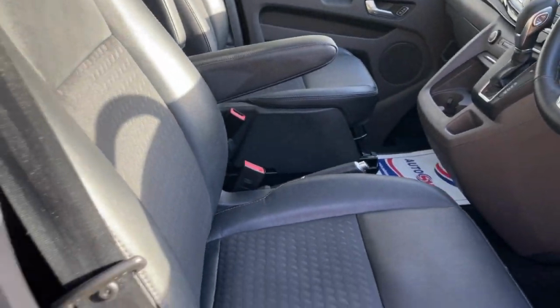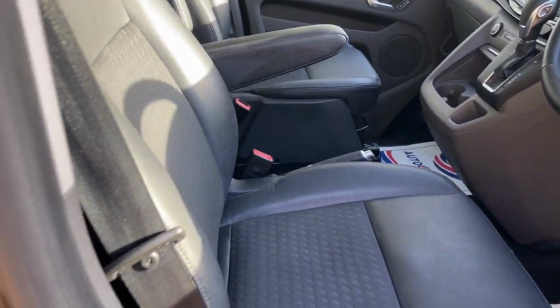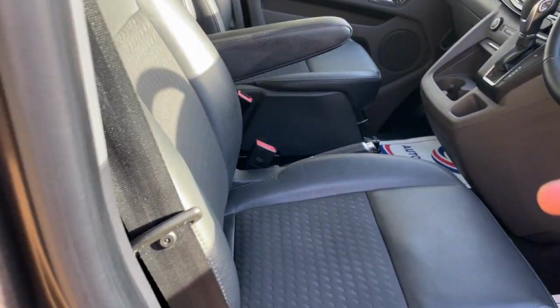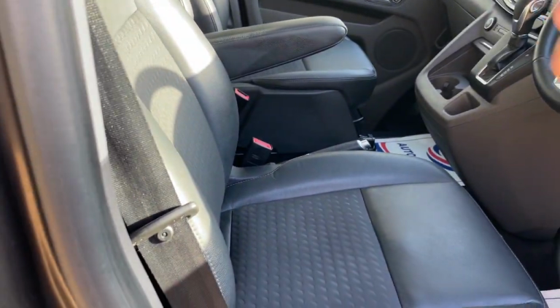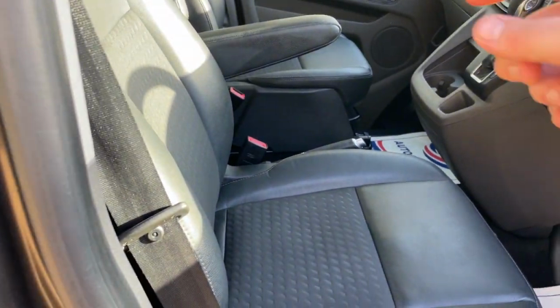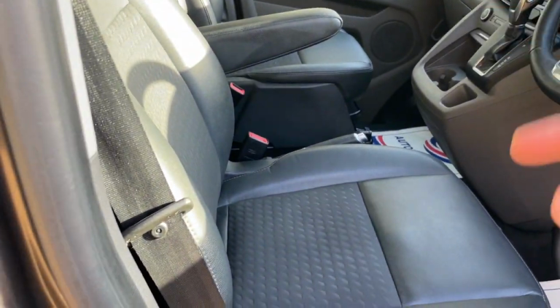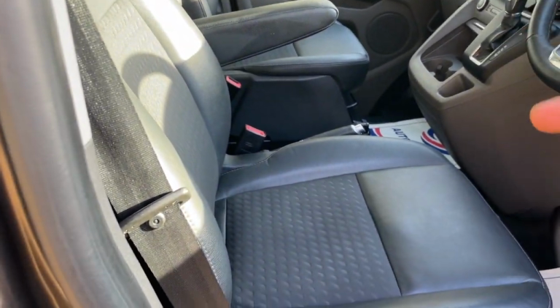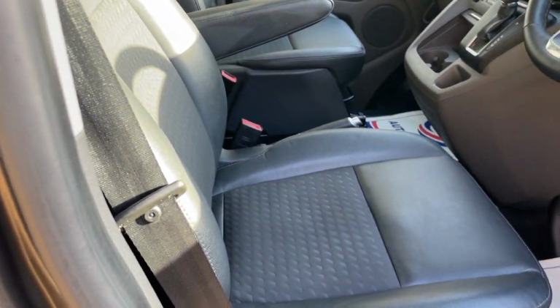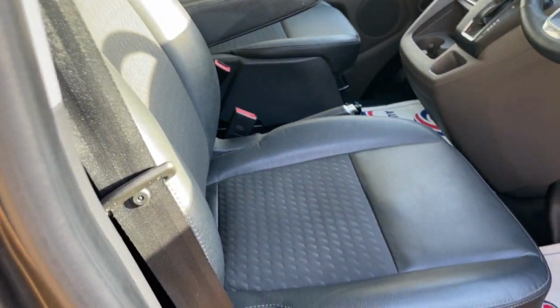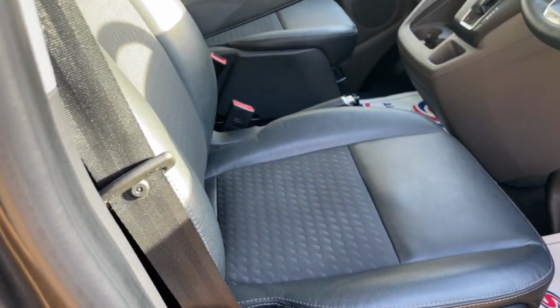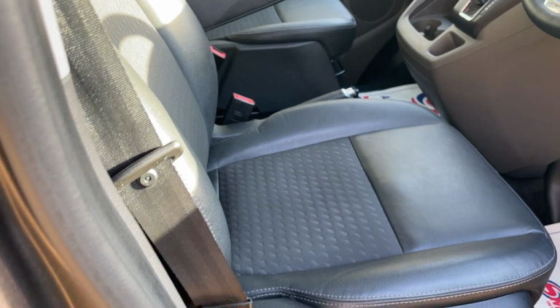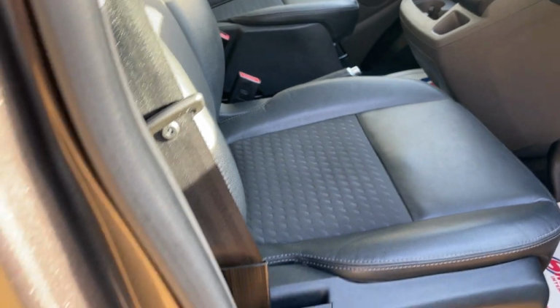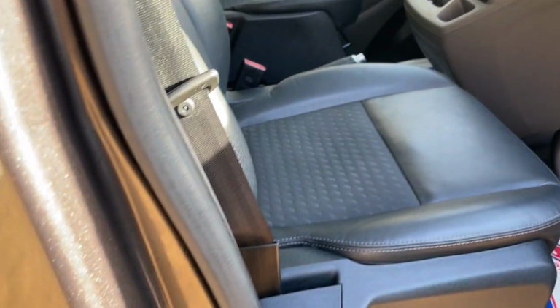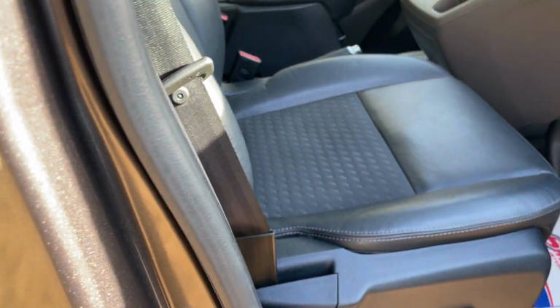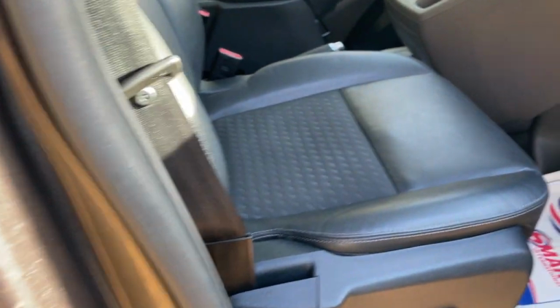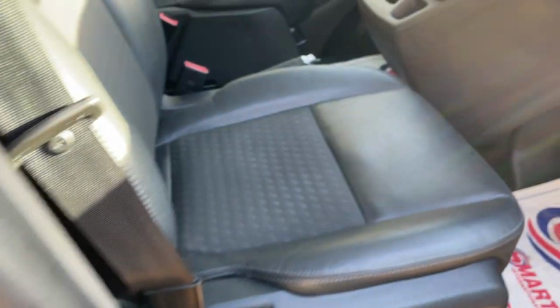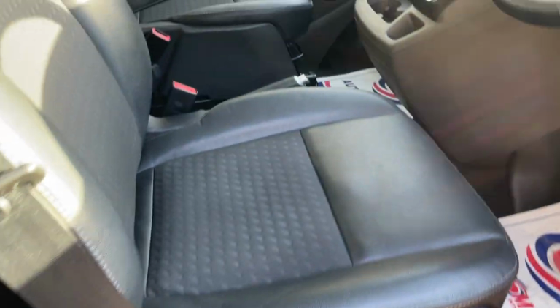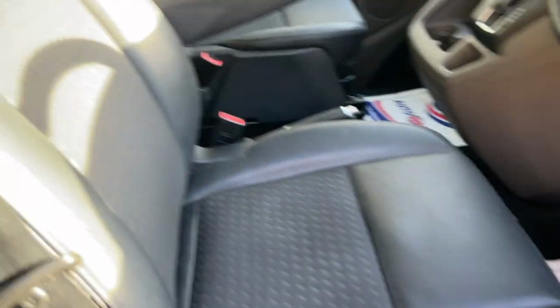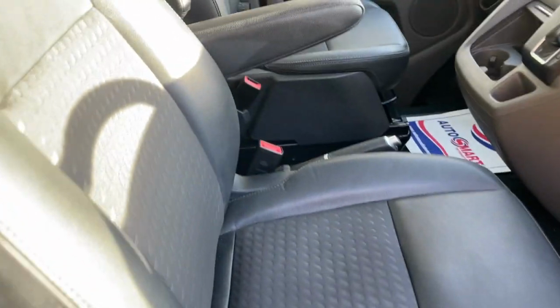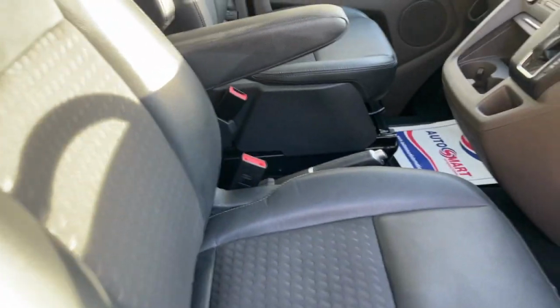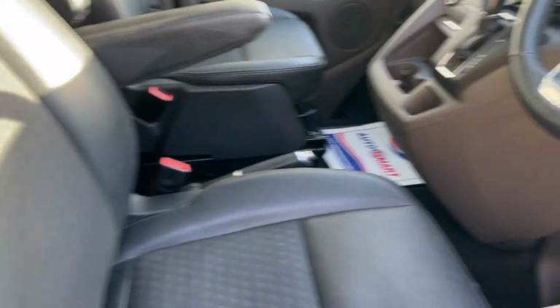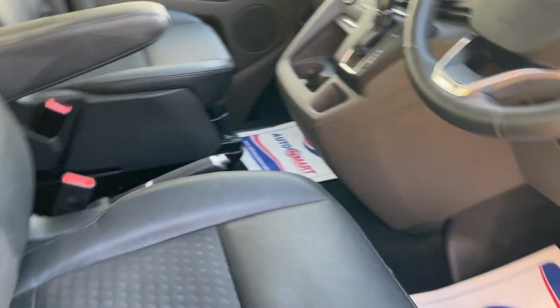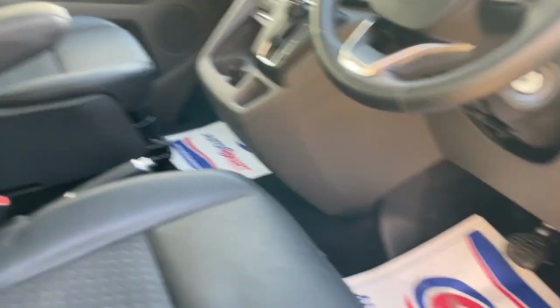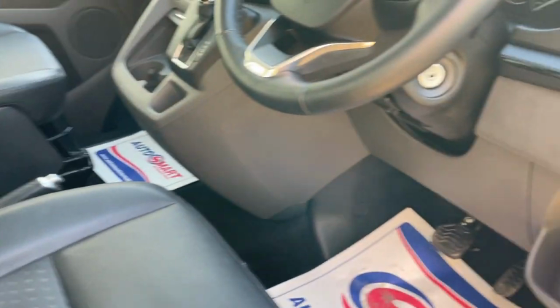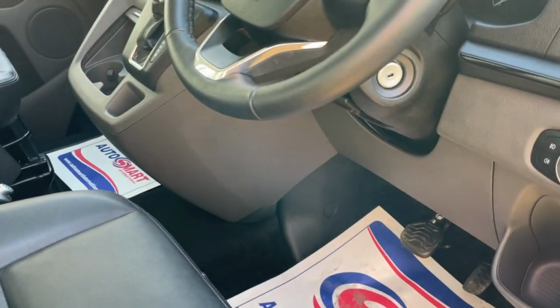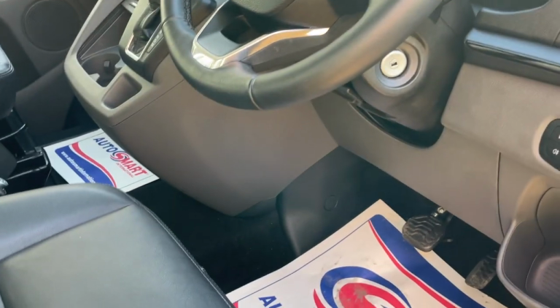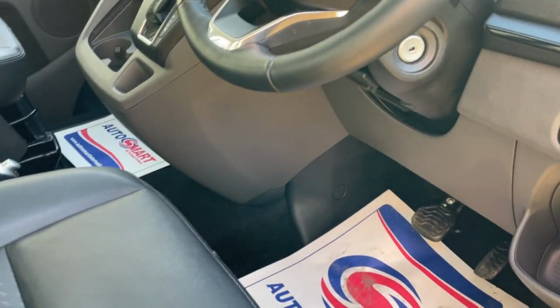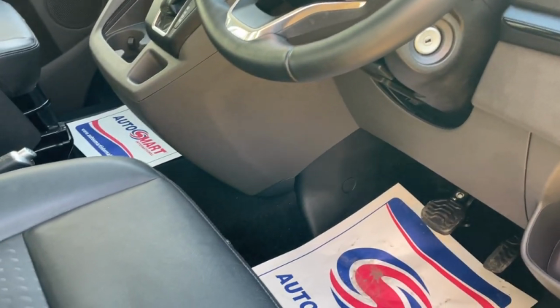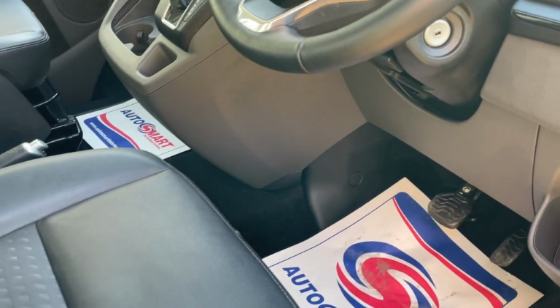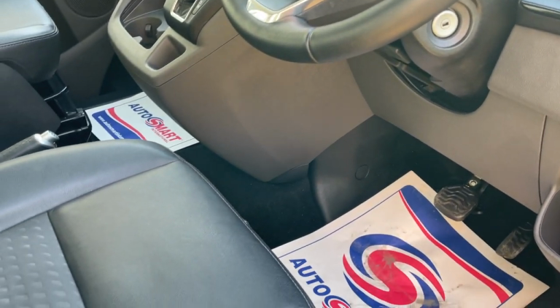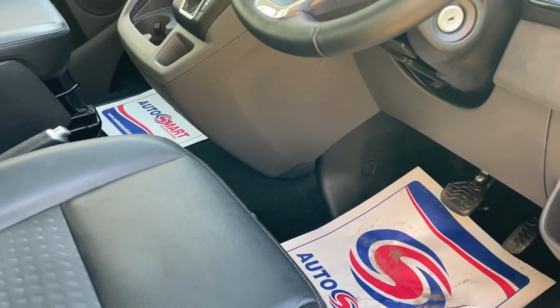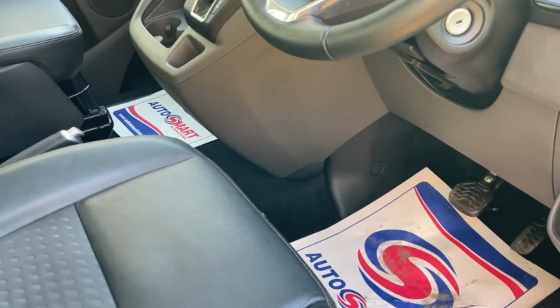We have a retractable armrest either side which can be built up into any position. Both seats are also heated, so you're going to be nice and comfortable on those longer journeys.